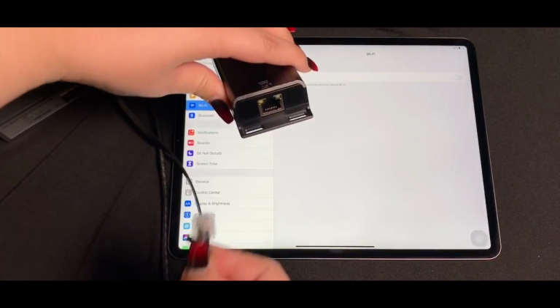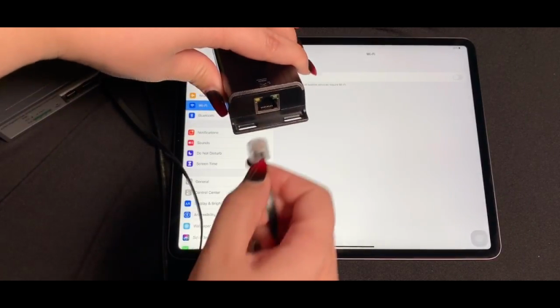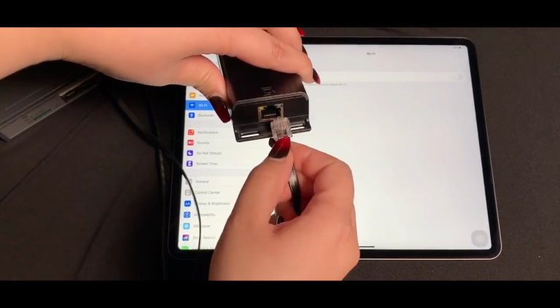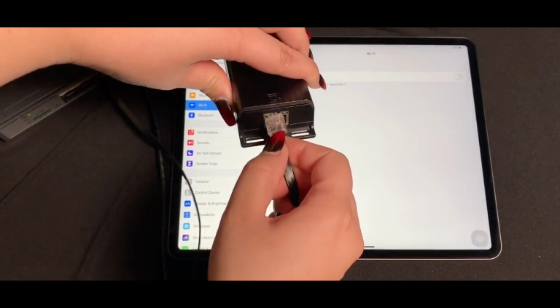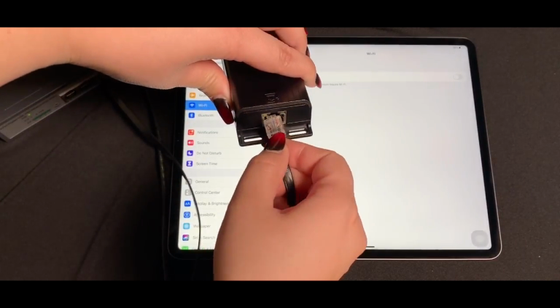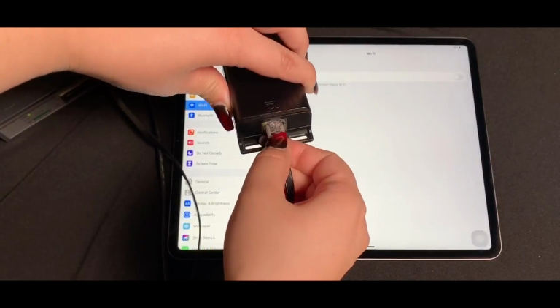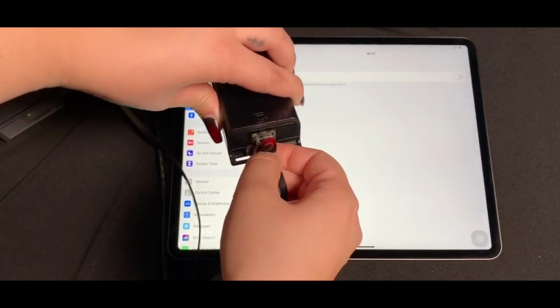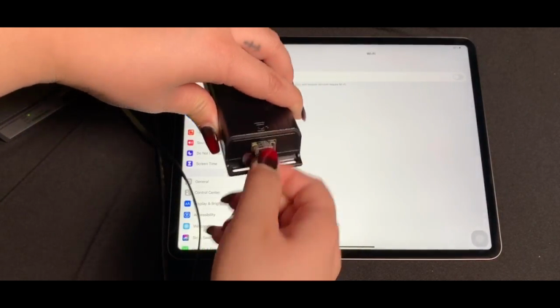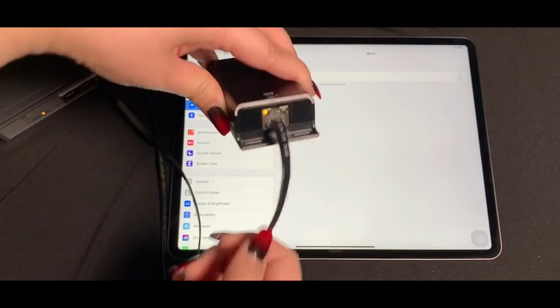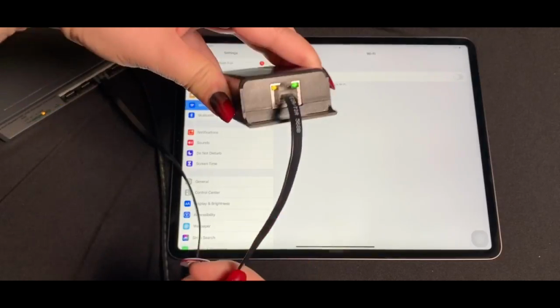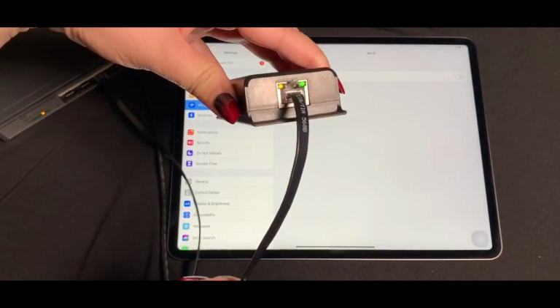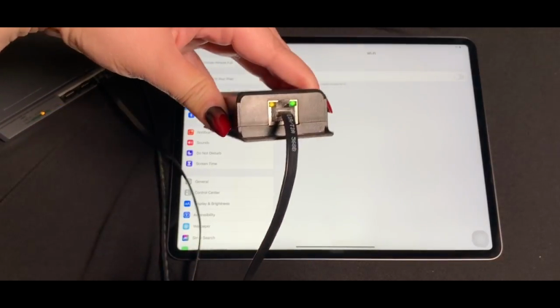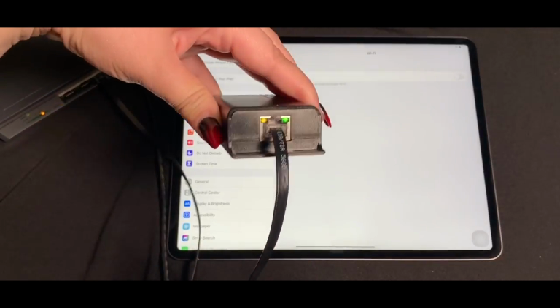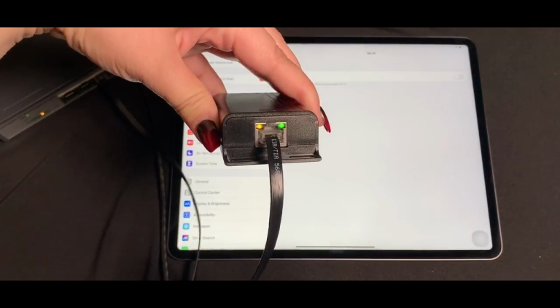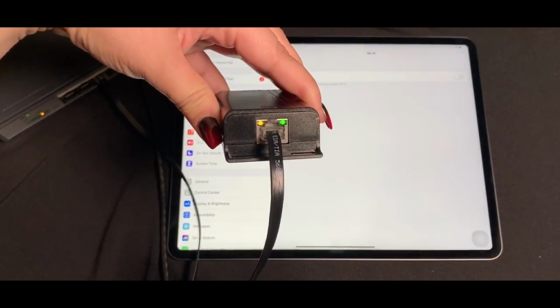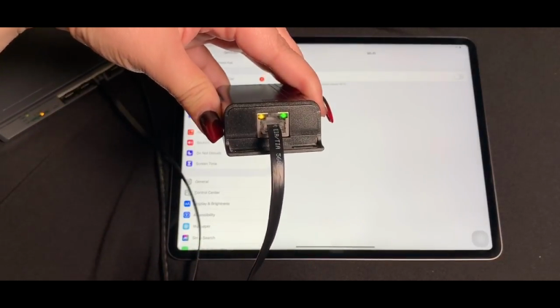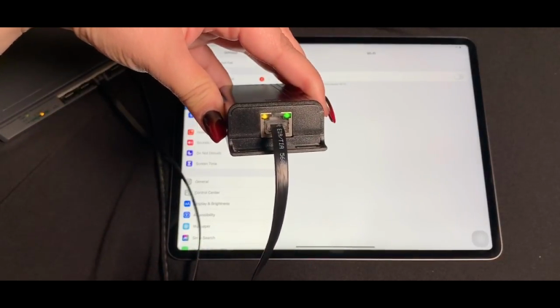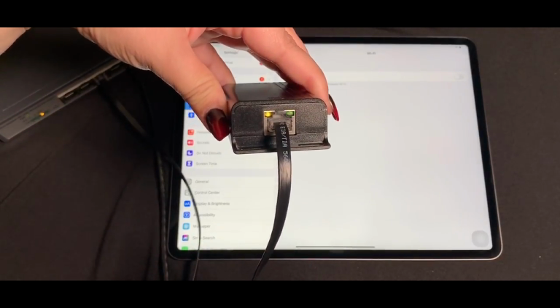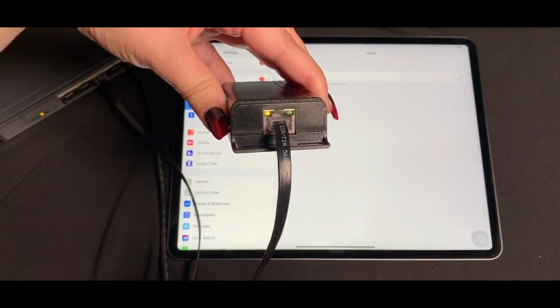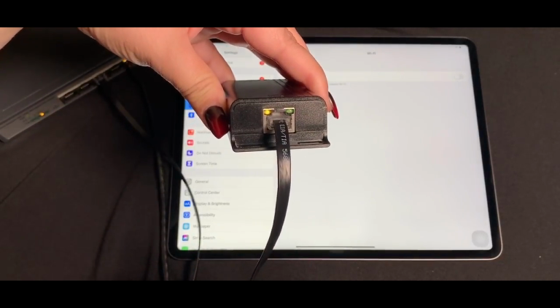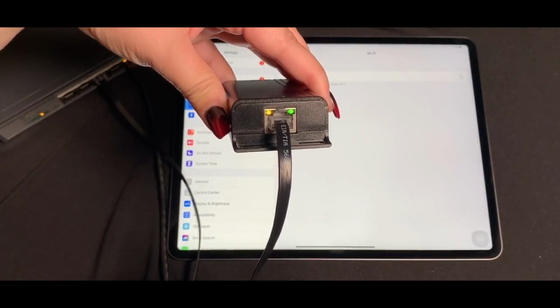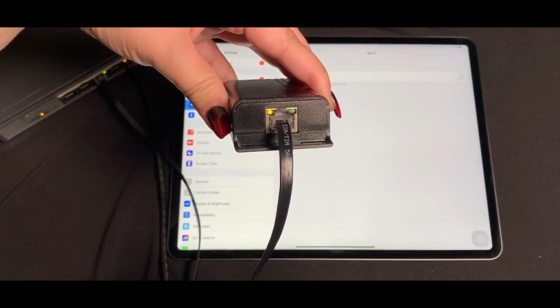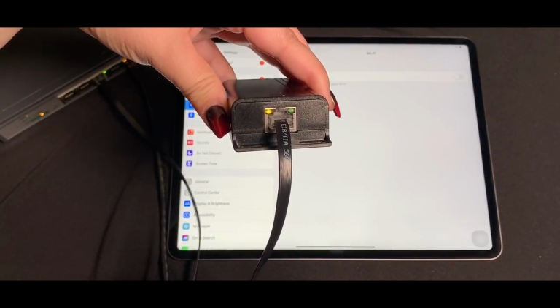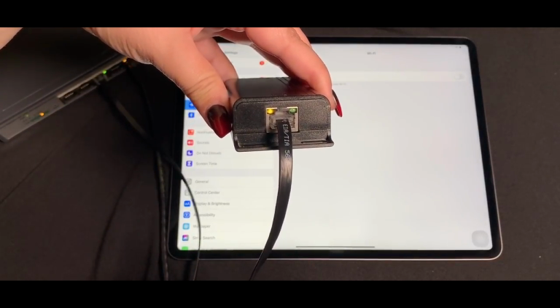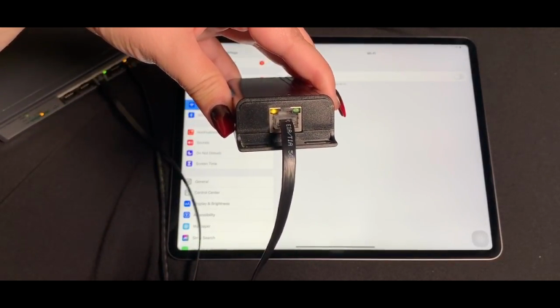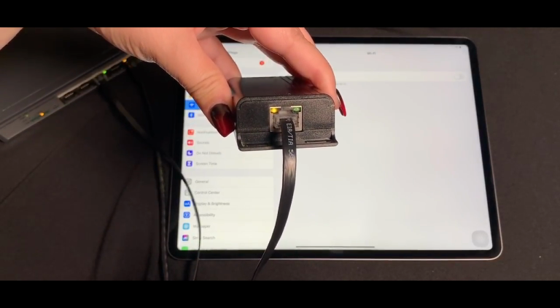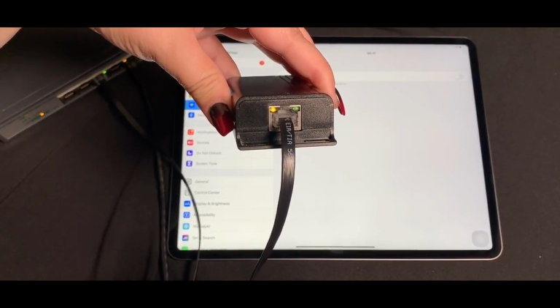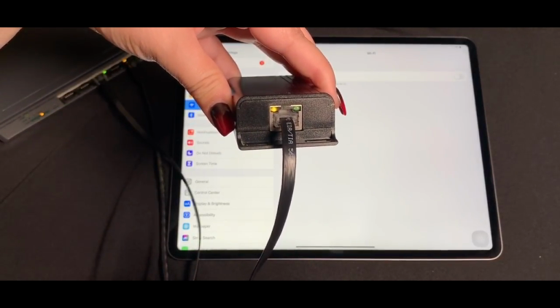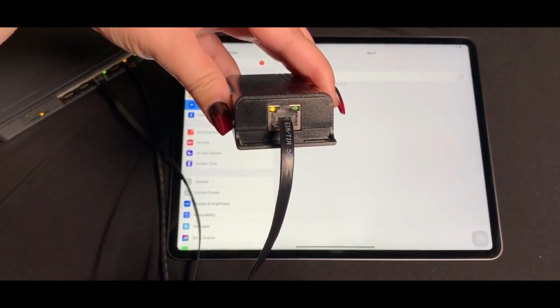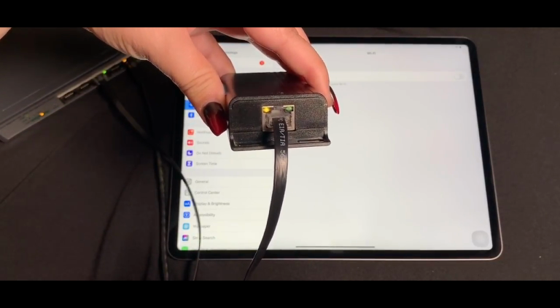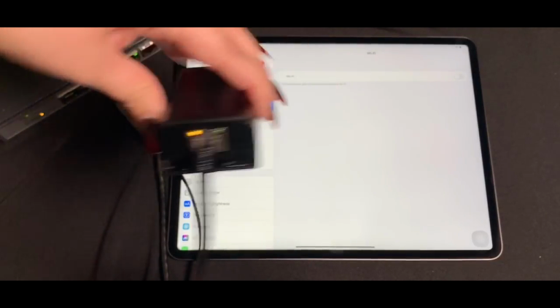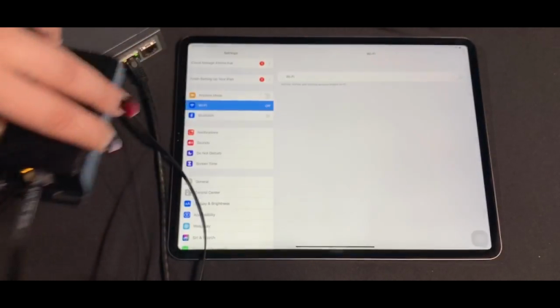The solid yellow LED is letting you know that power is available, while the blinking green is your data link indicator.